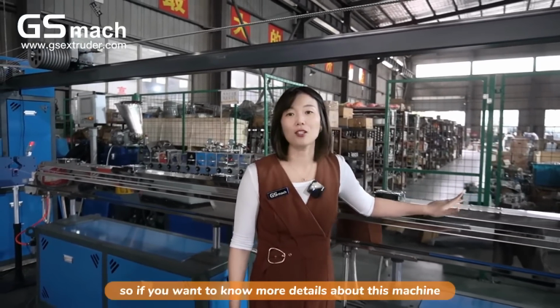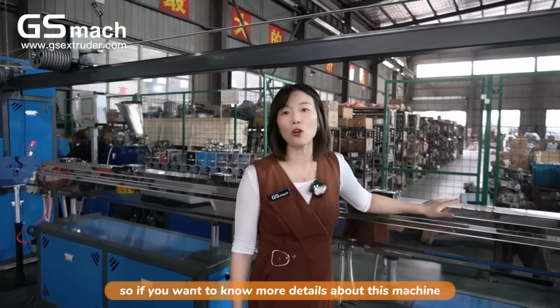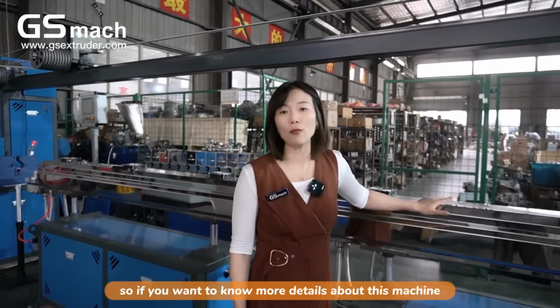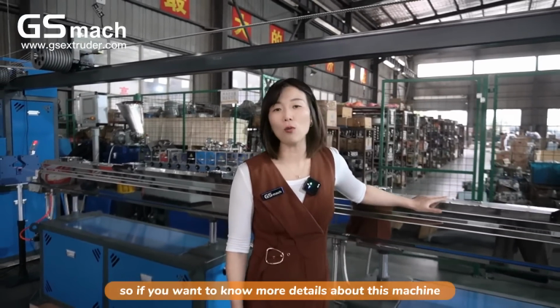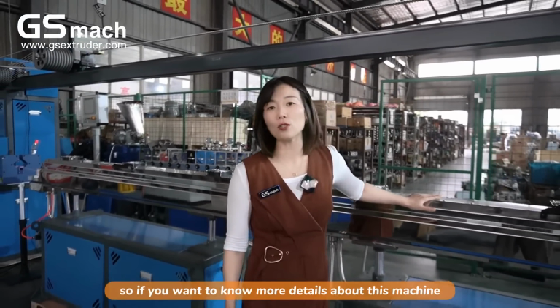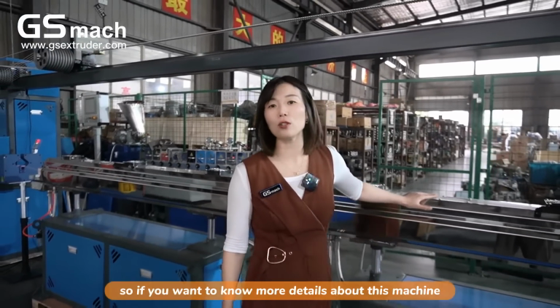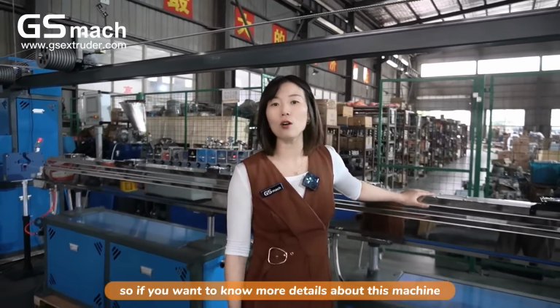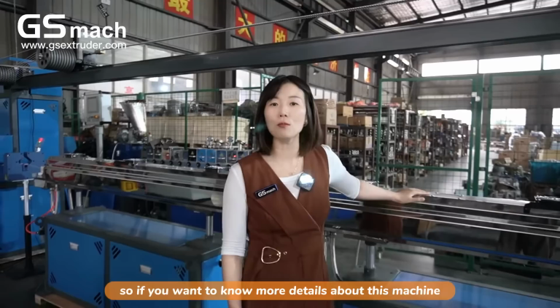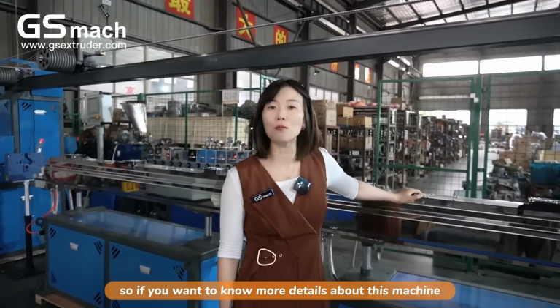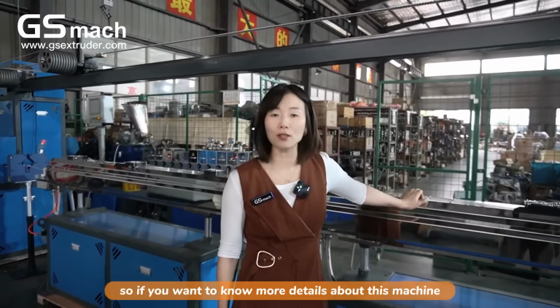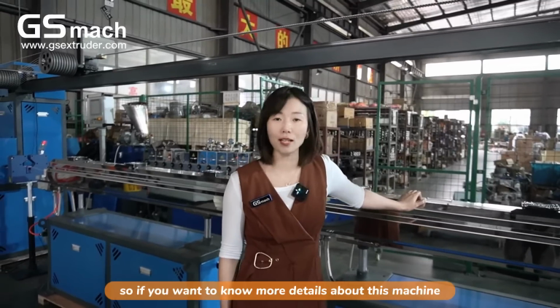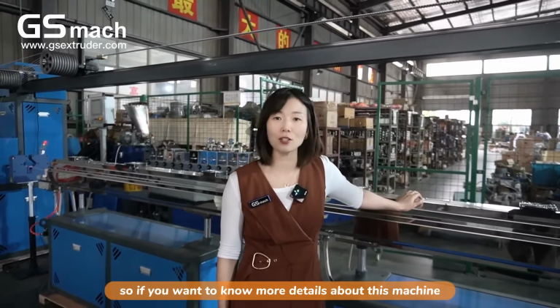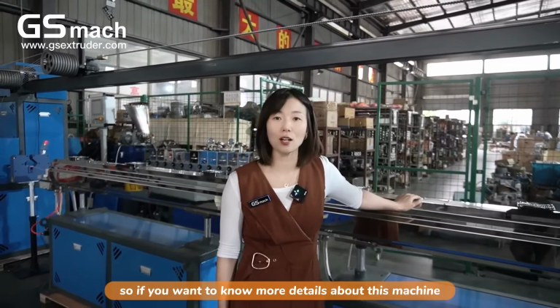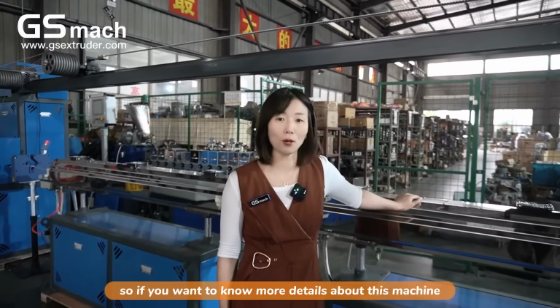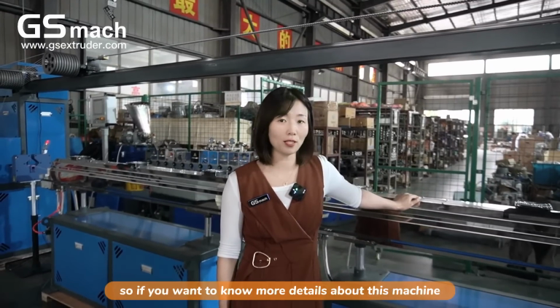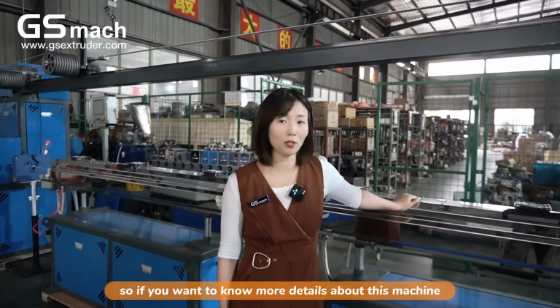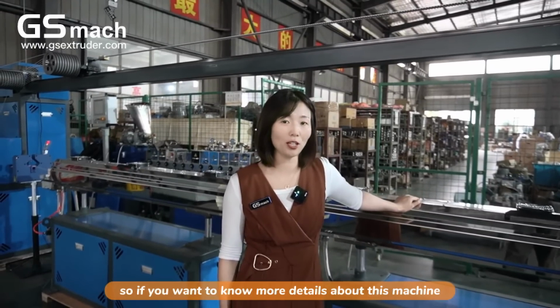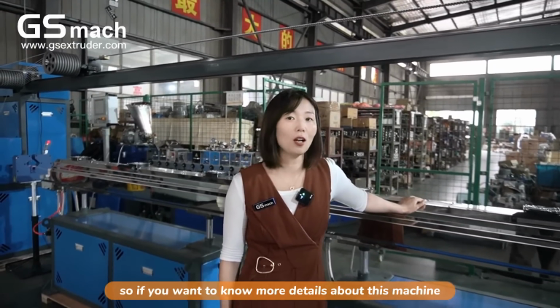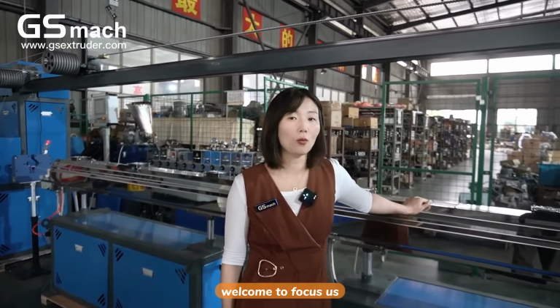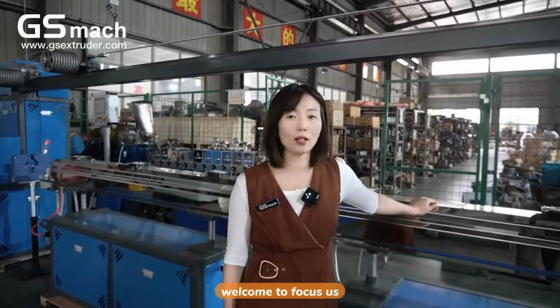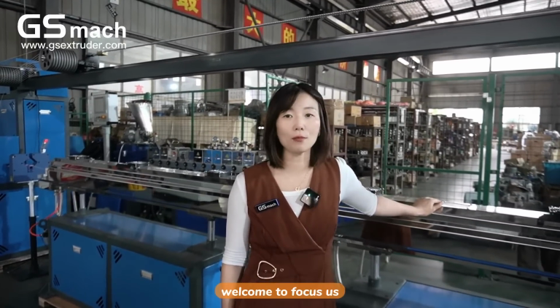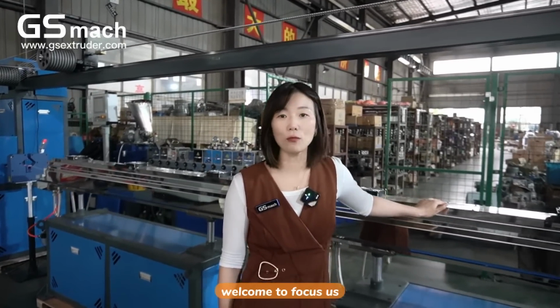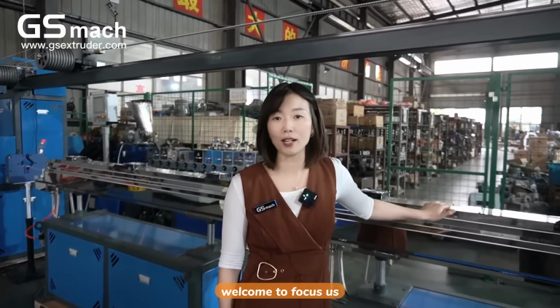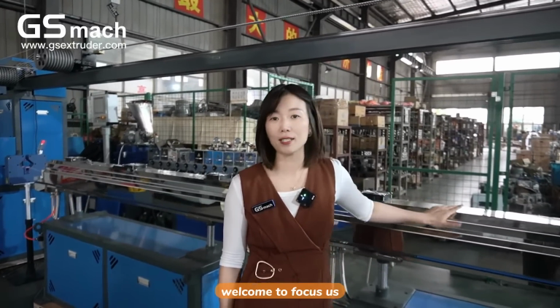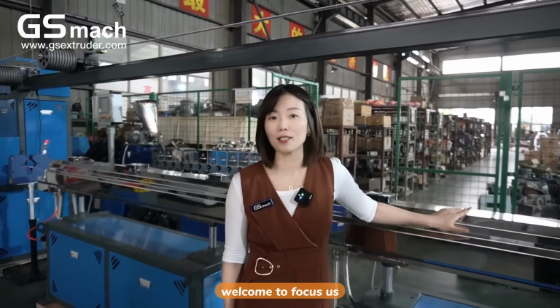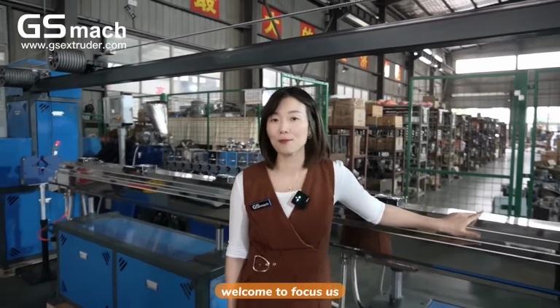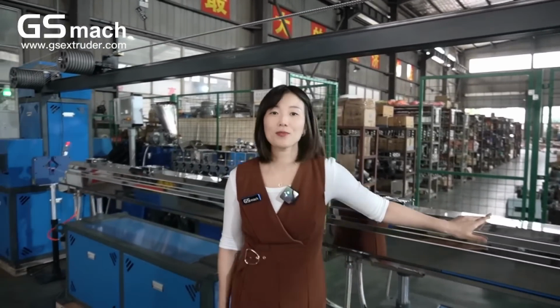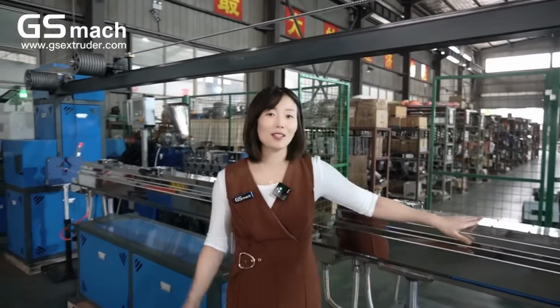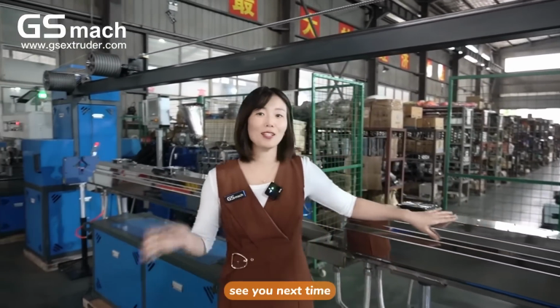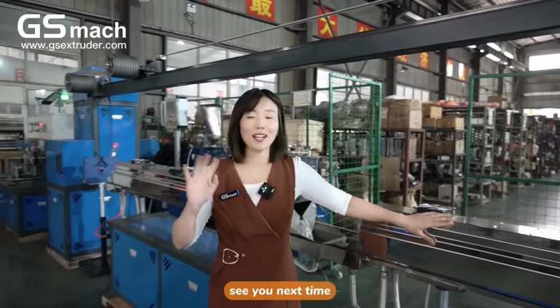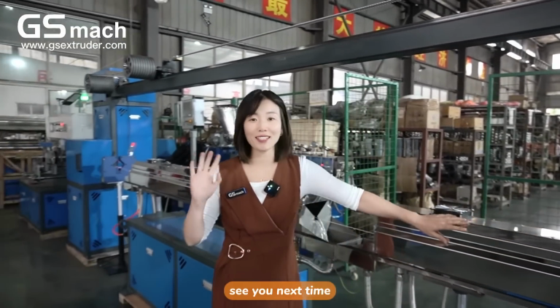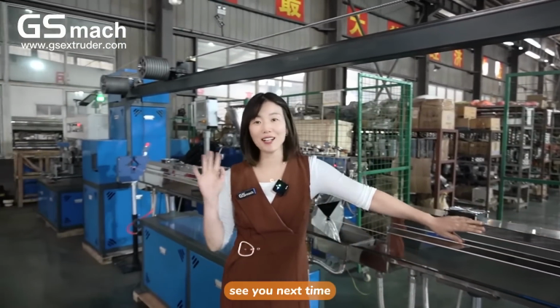If you want to know more details about this machine, welcome to contact us. See you next time.